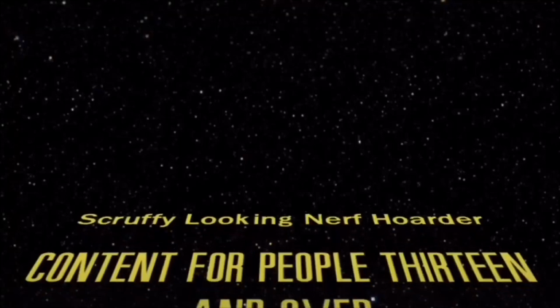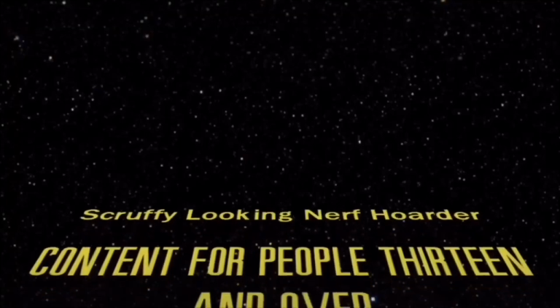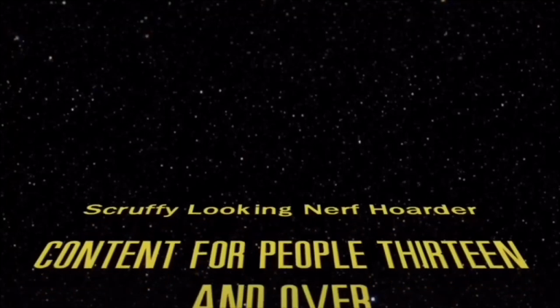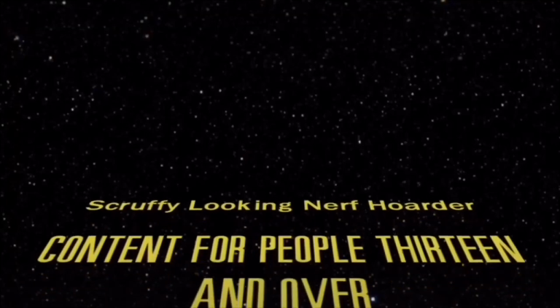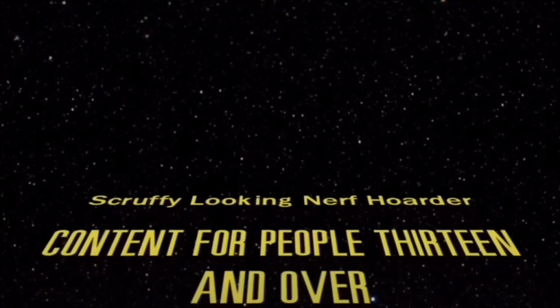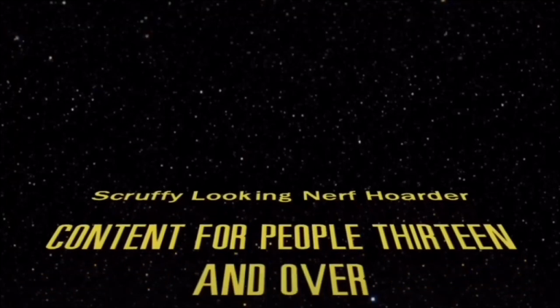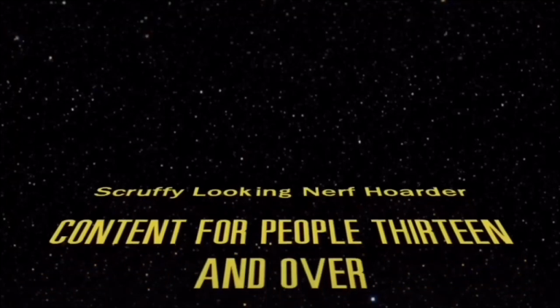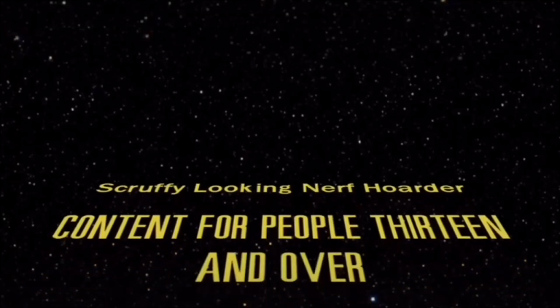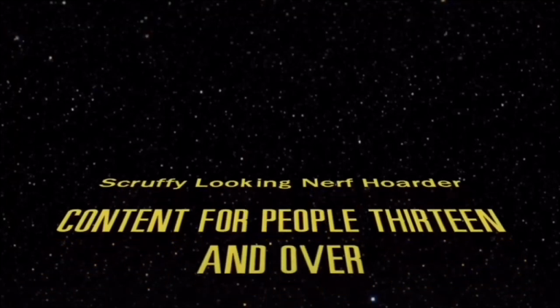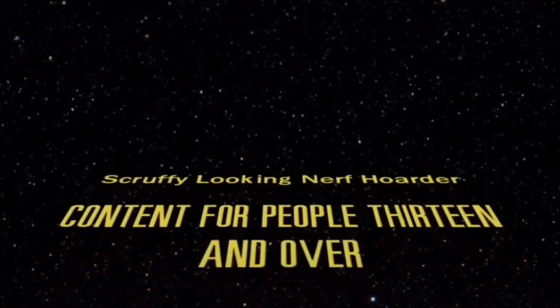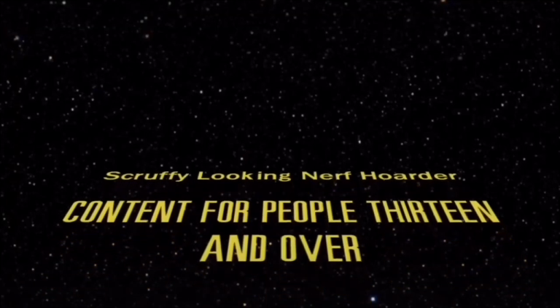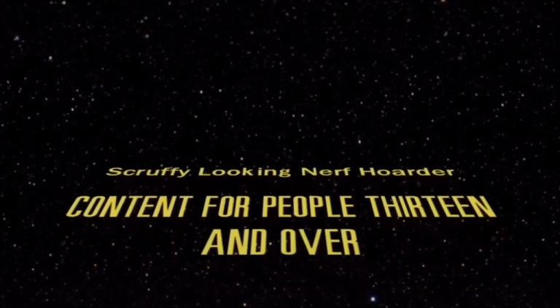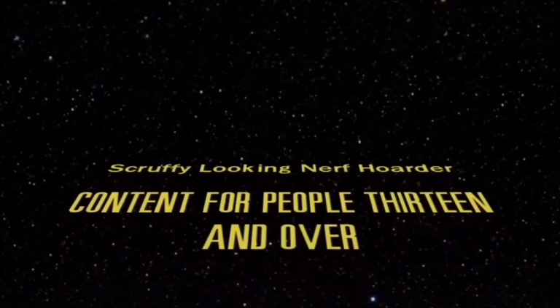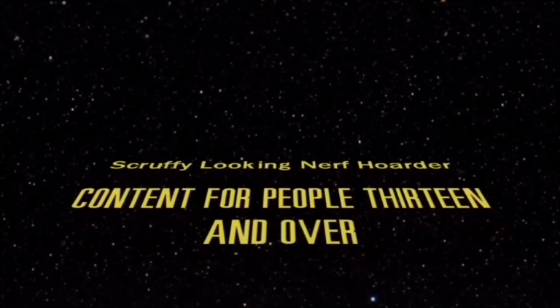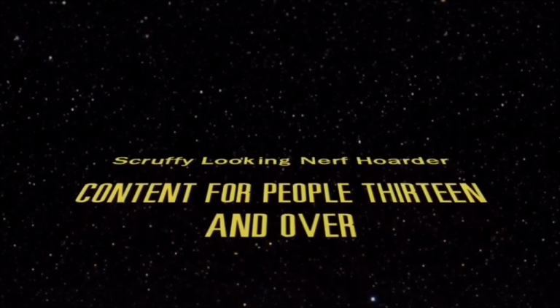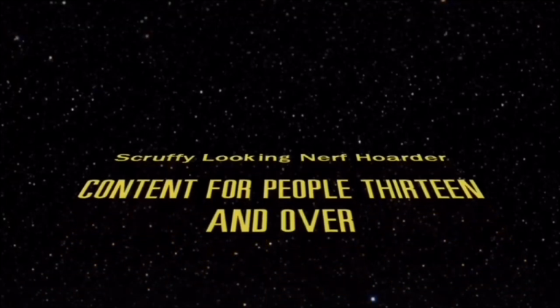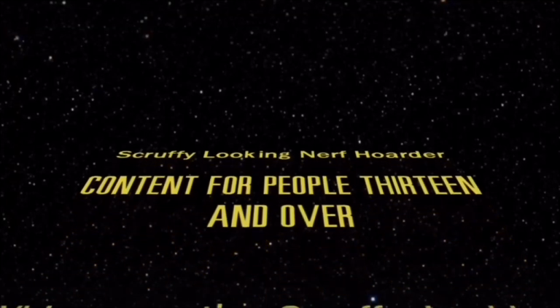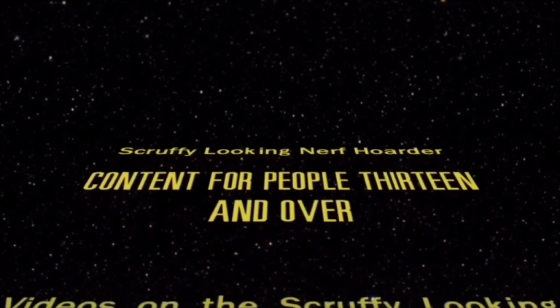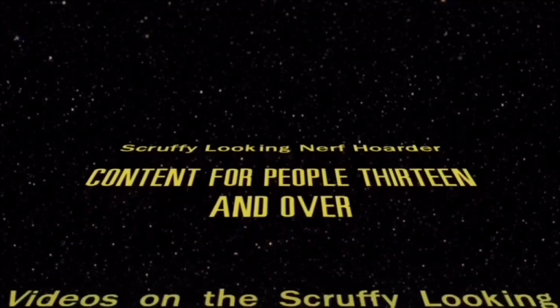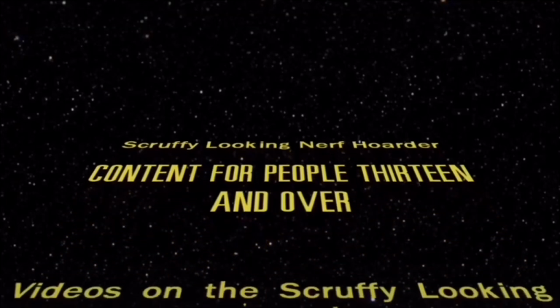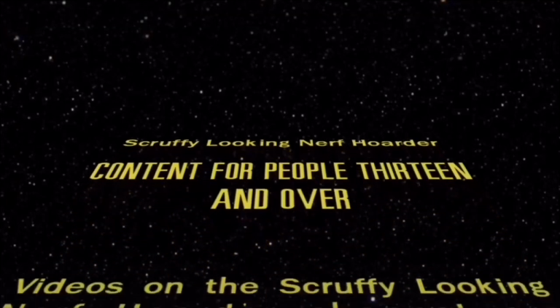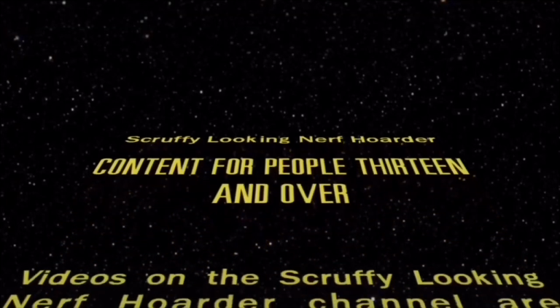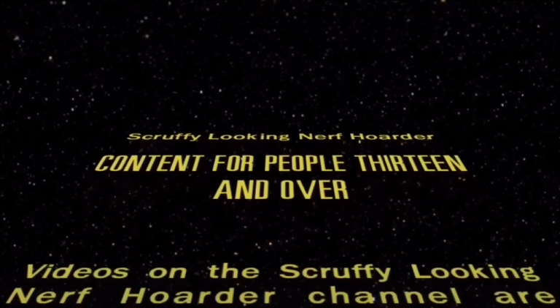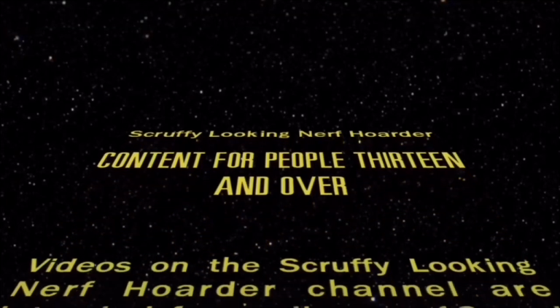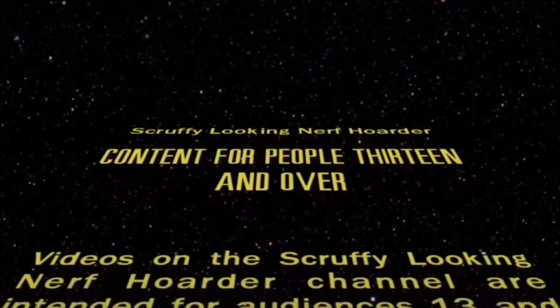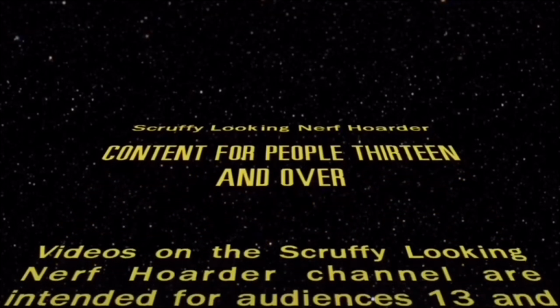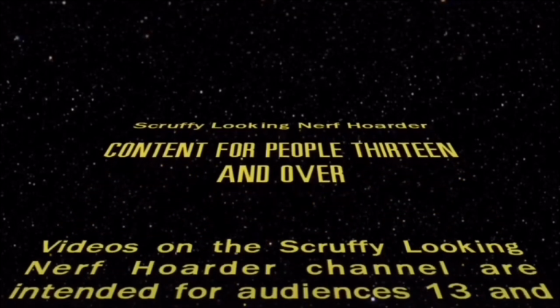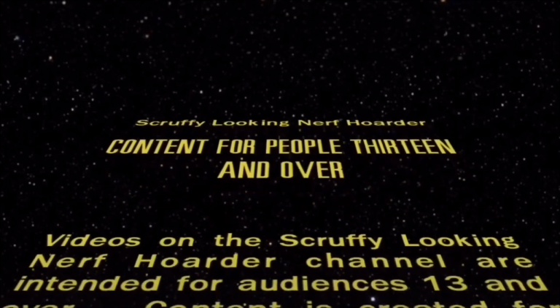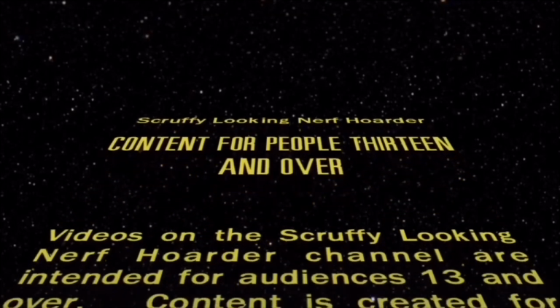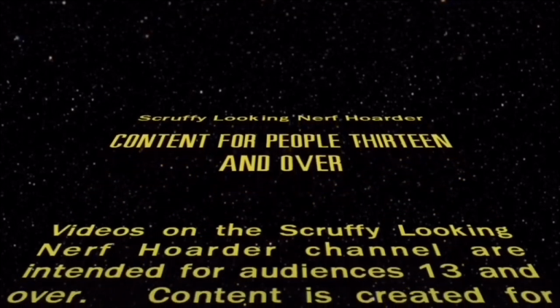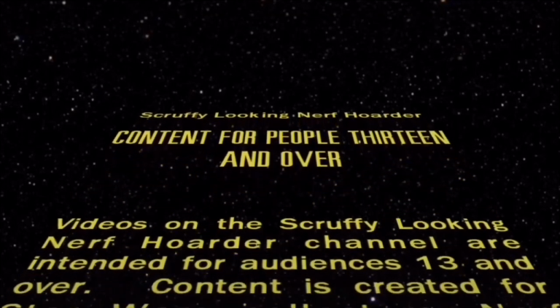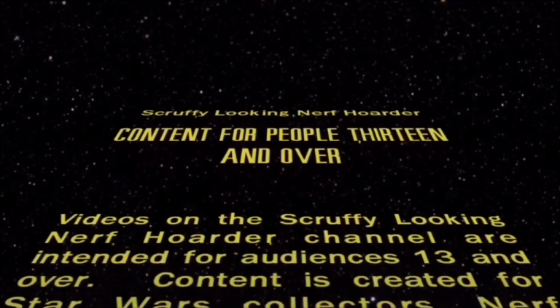Videos on the Scruffy Looking Nerf Order channel are intended for audiences of 13 and above.